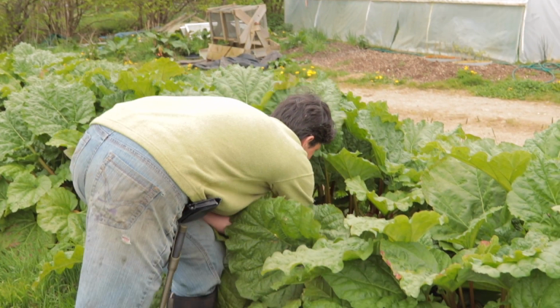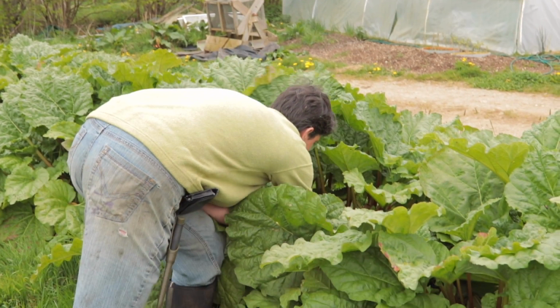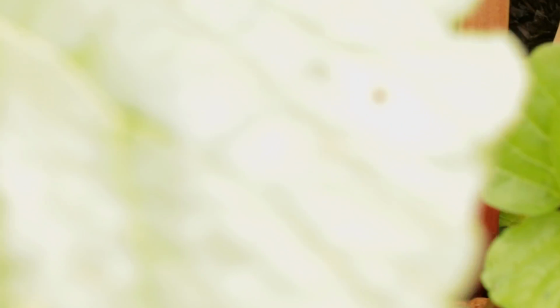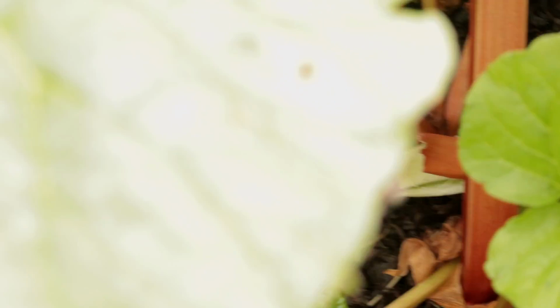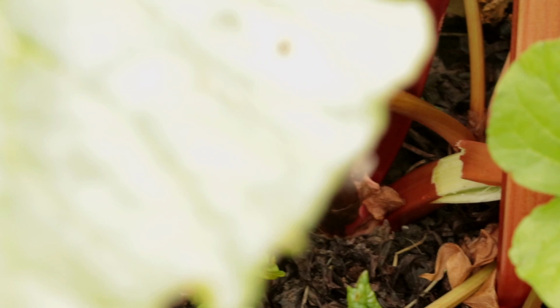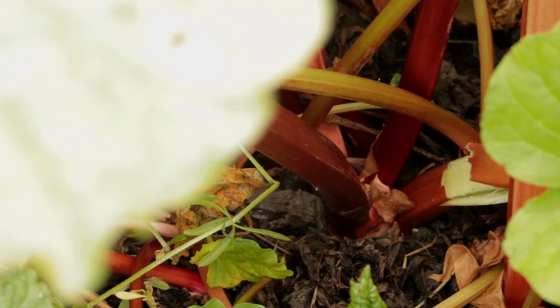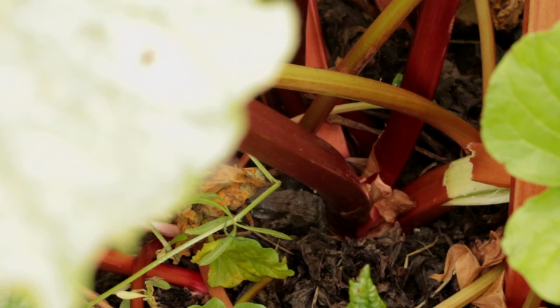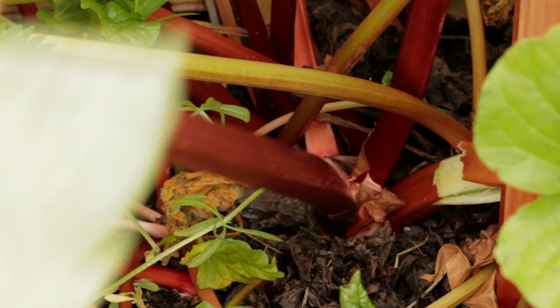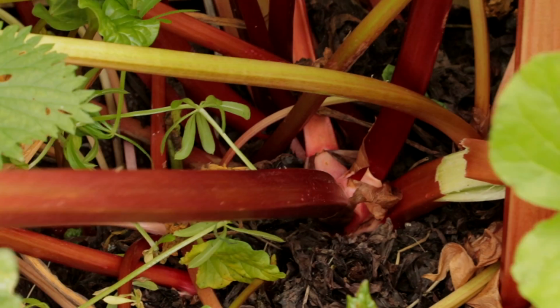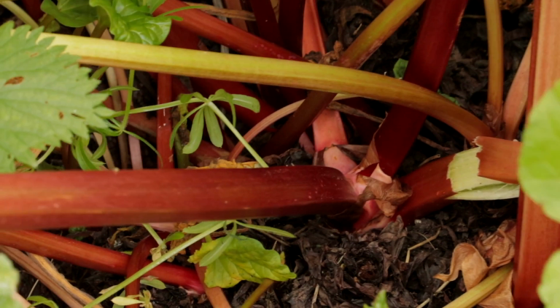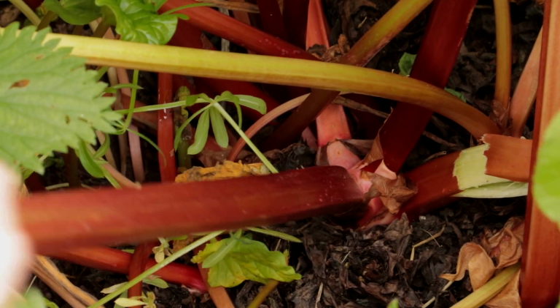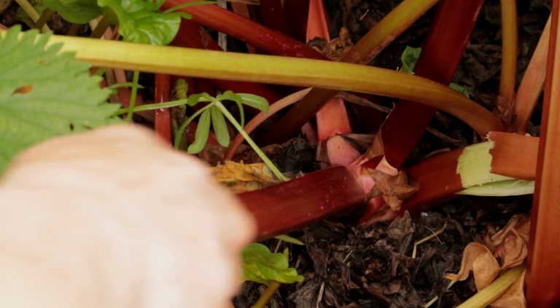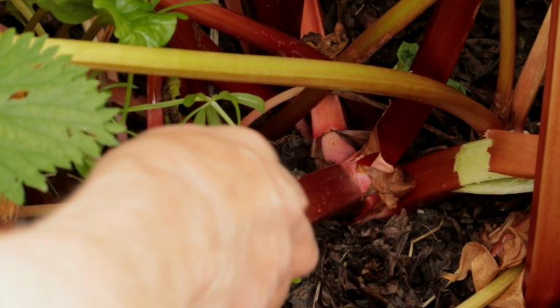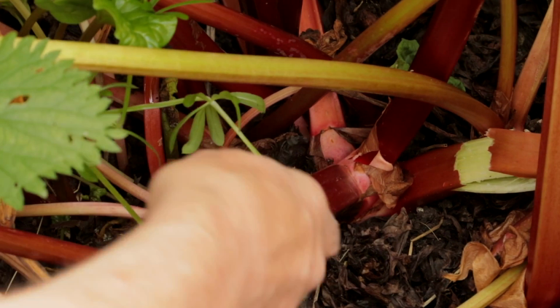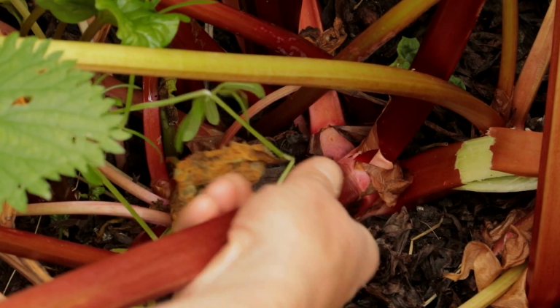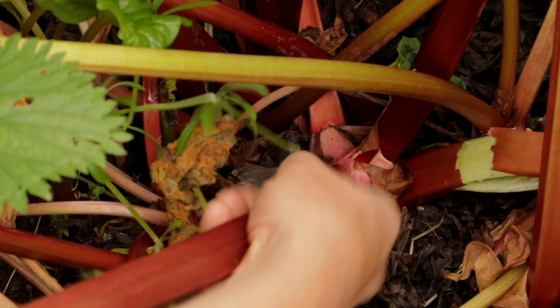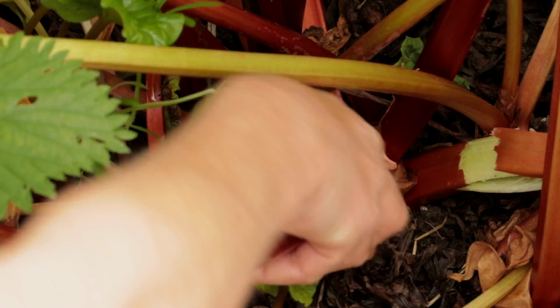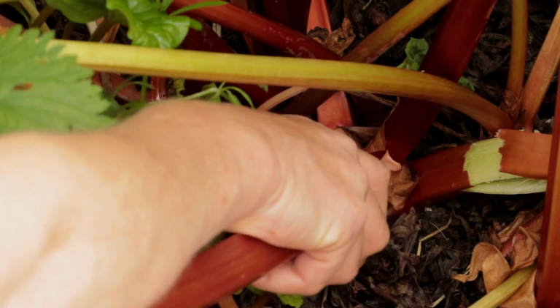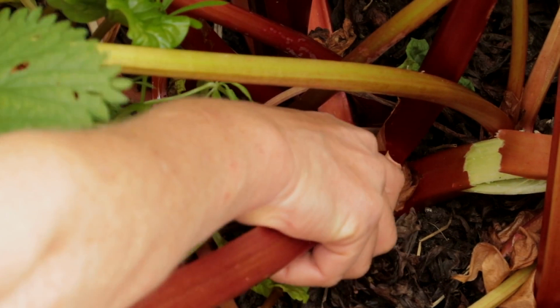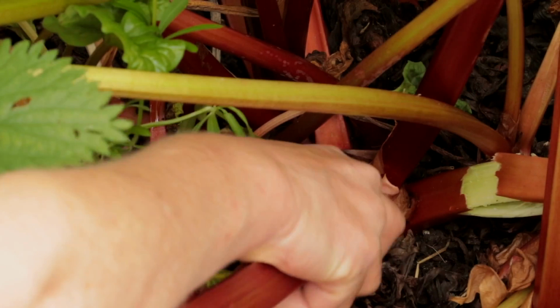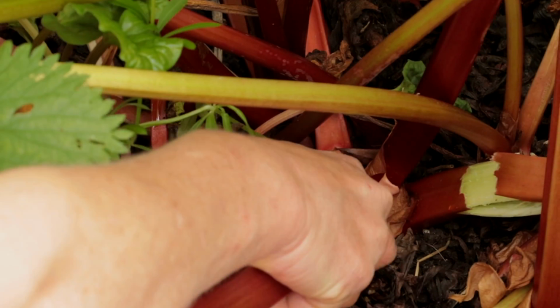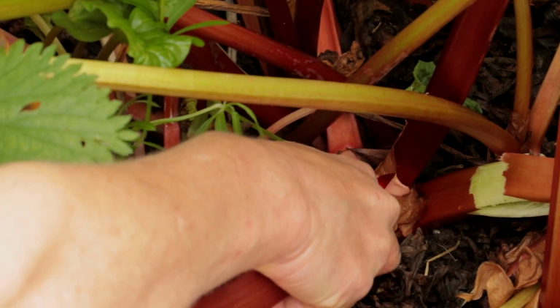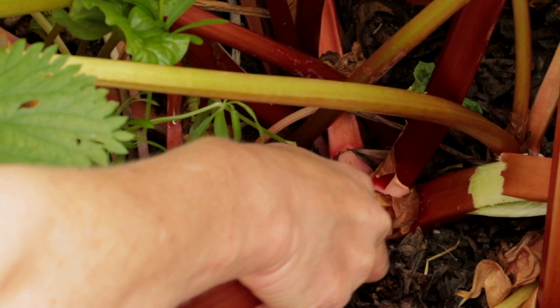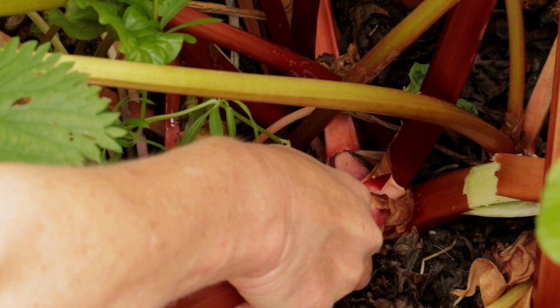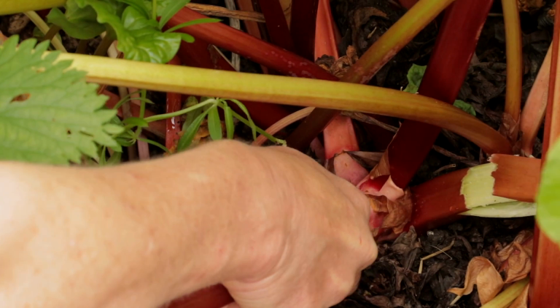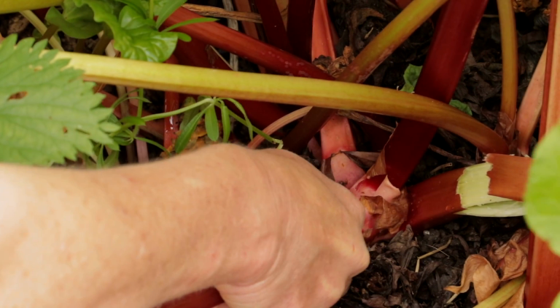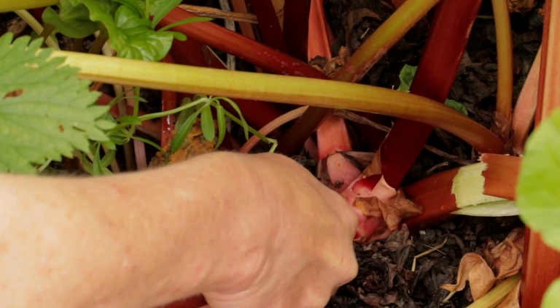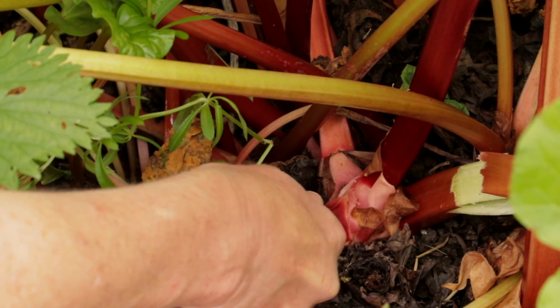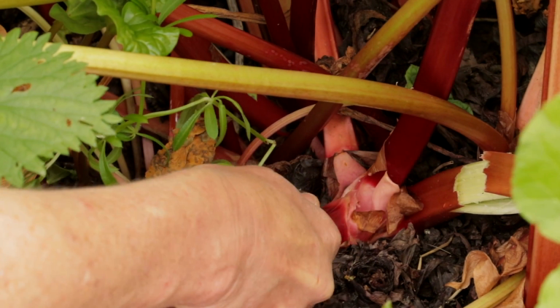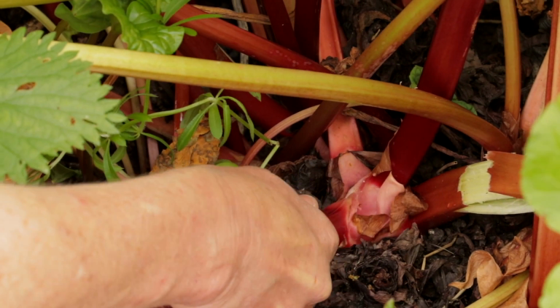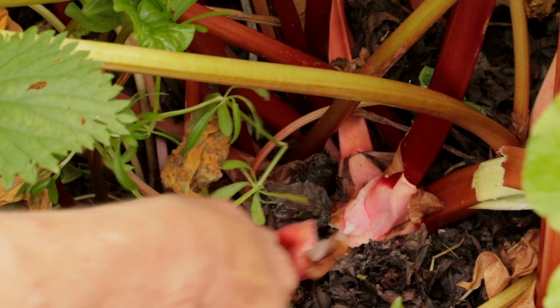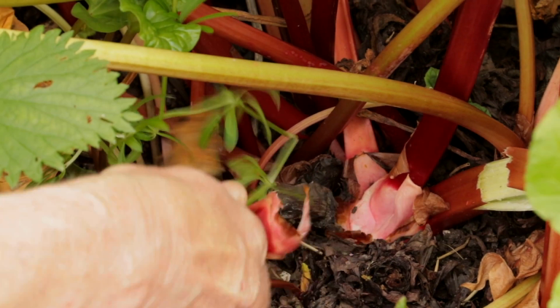I'm going to harvest this rhubarb — reach down, hold it at the bottom, twist and pull.